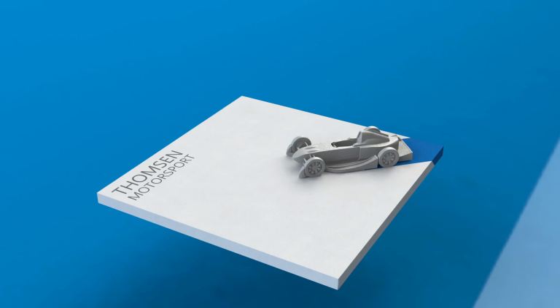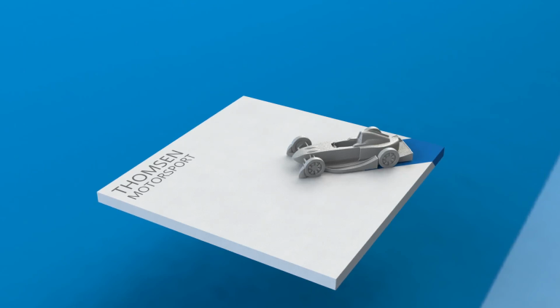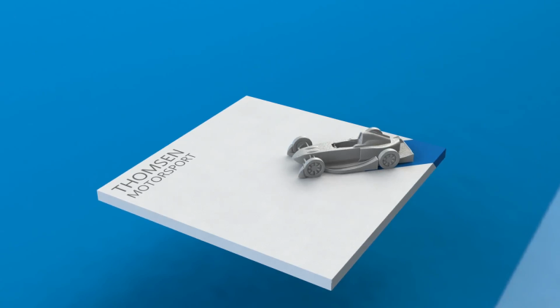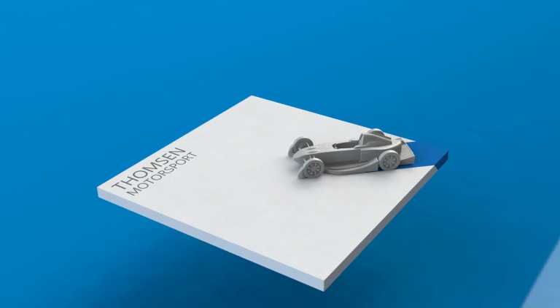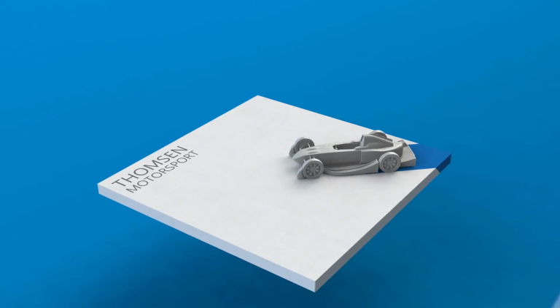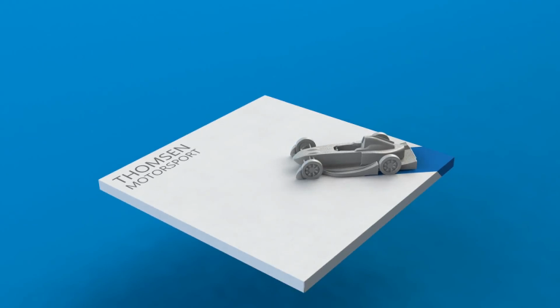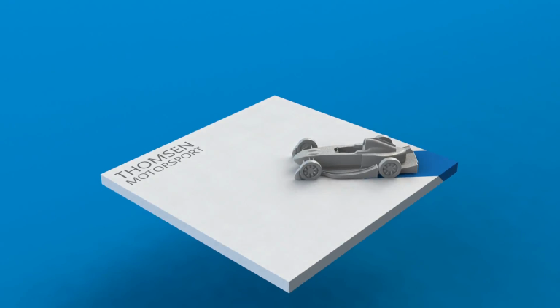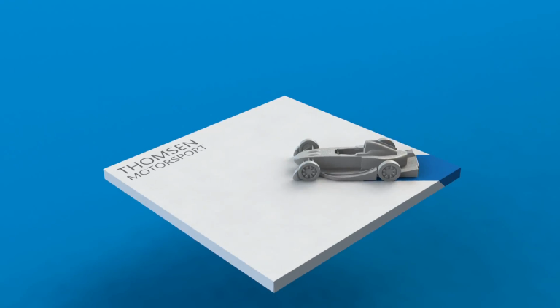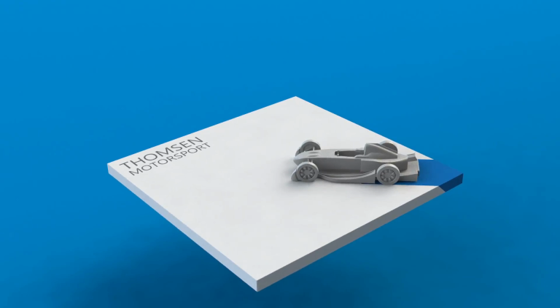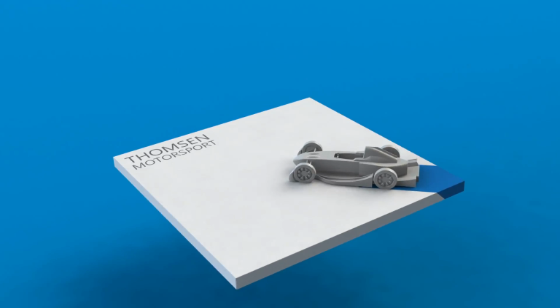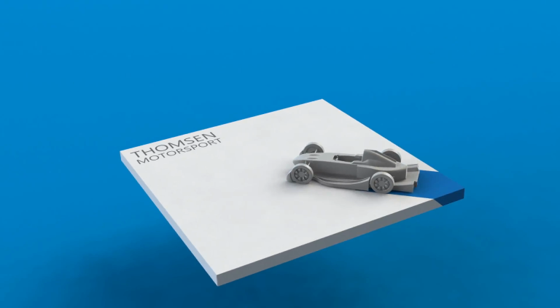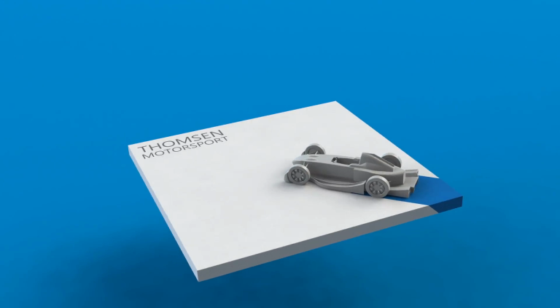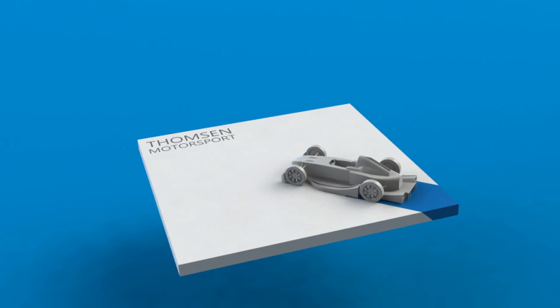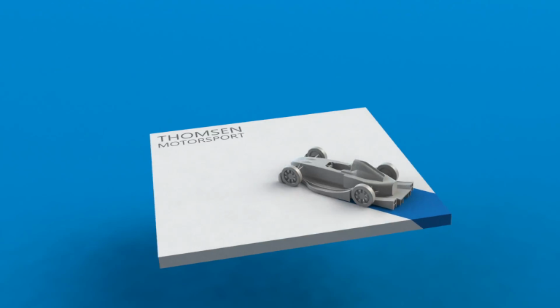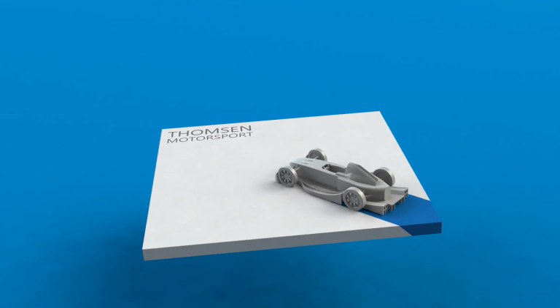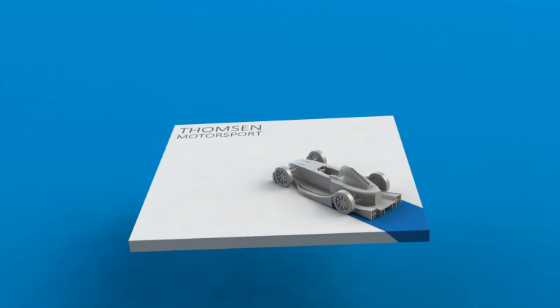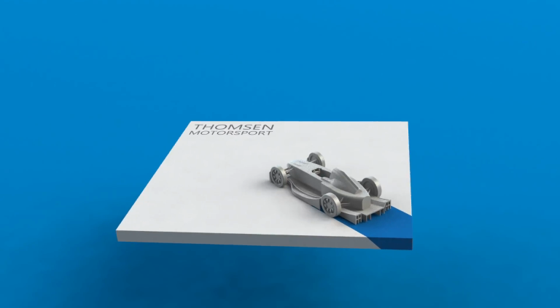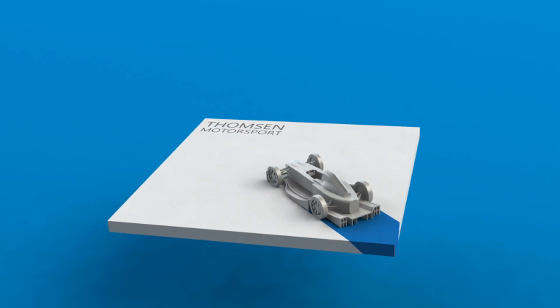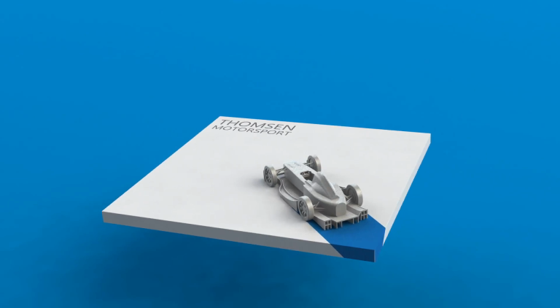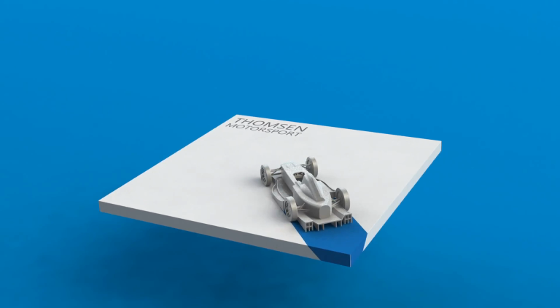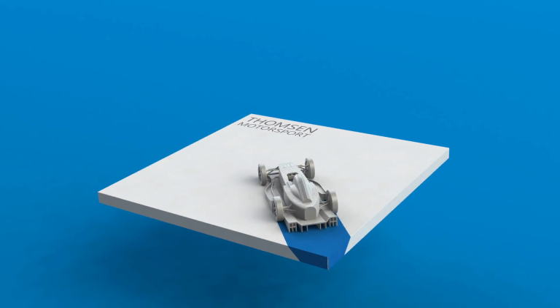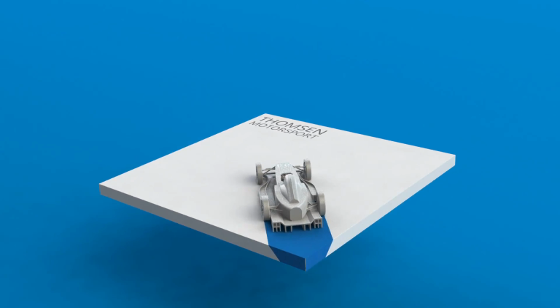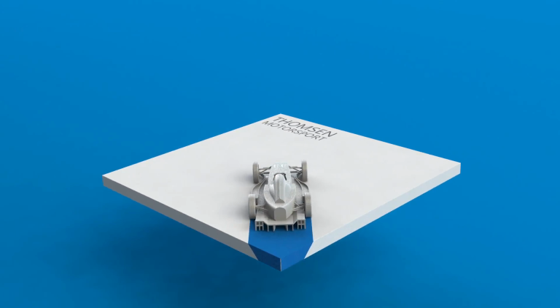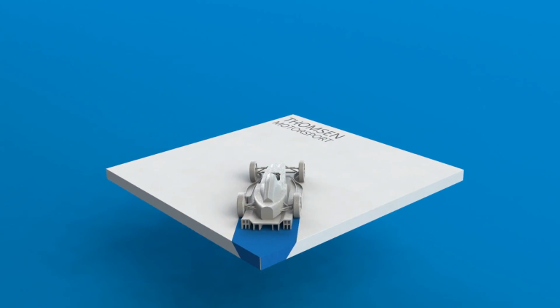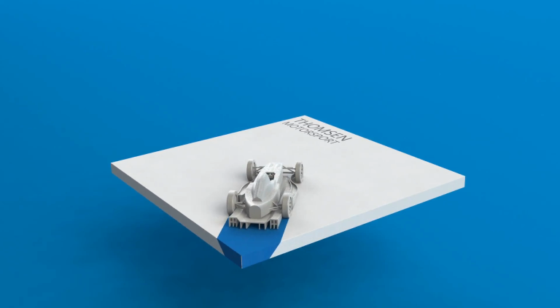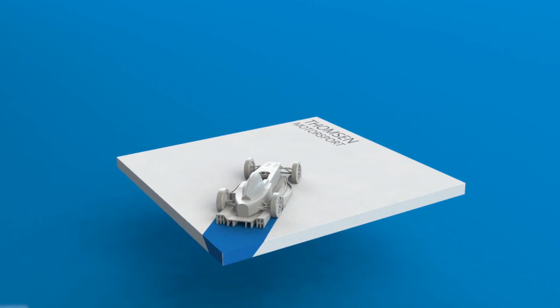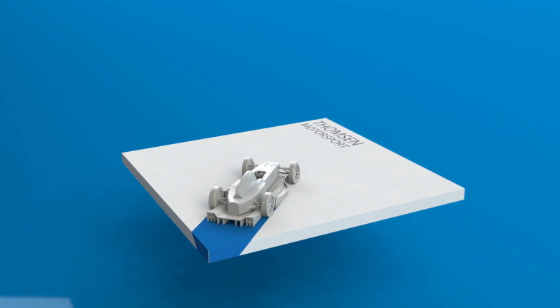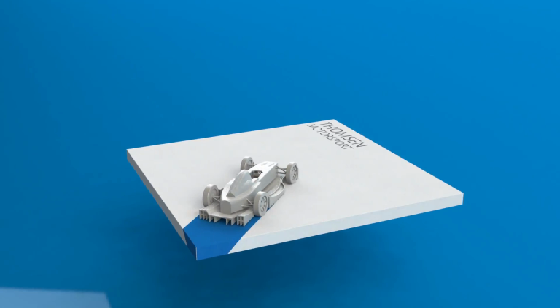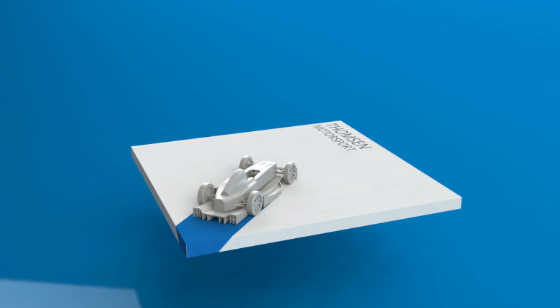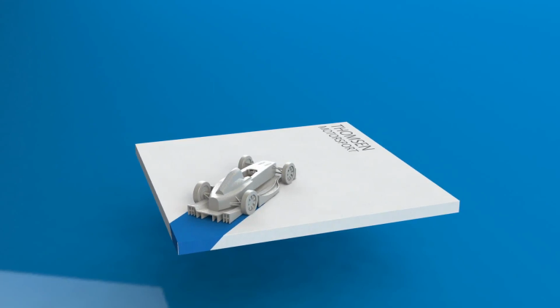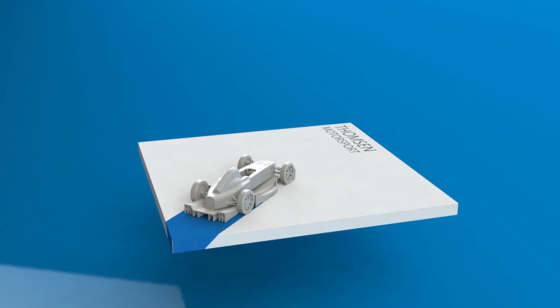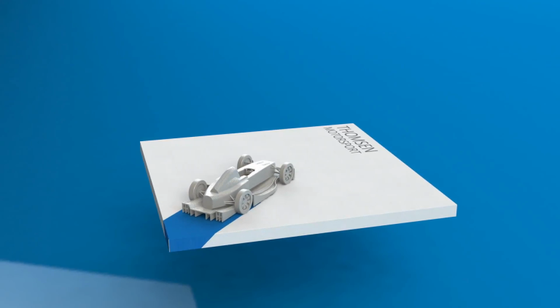I came up with the idea of using the logo I've been using coupled with a 3D printed model of the car, which would provide a nice tactile and visual gift.